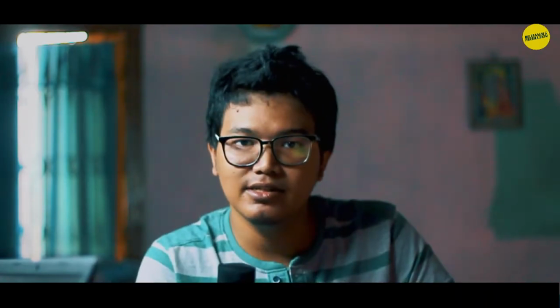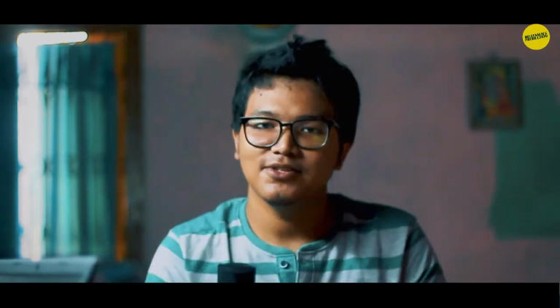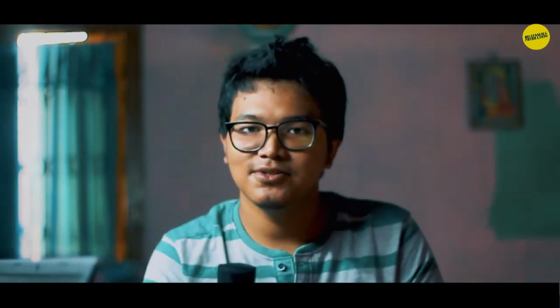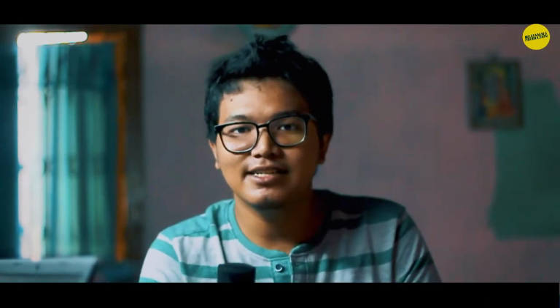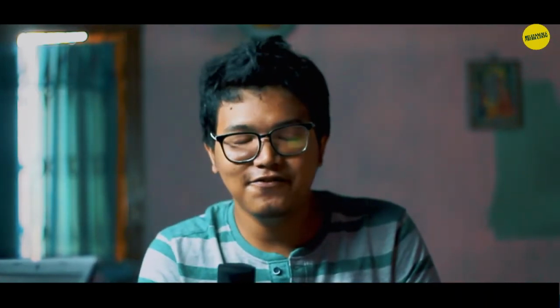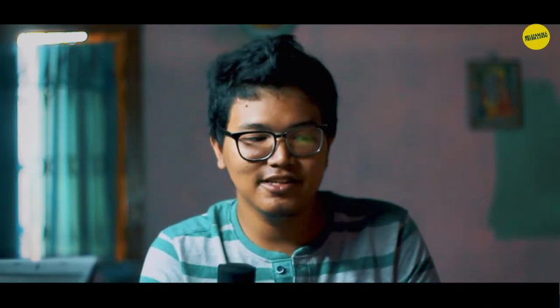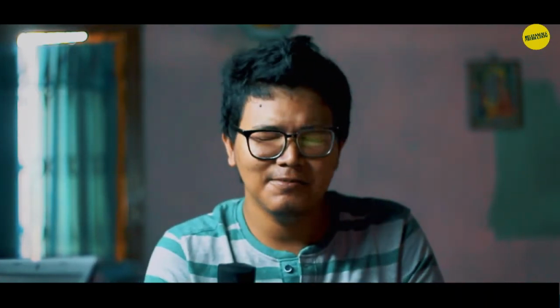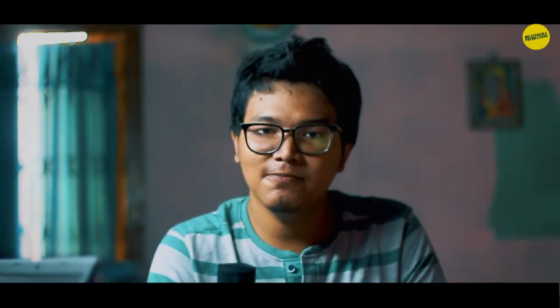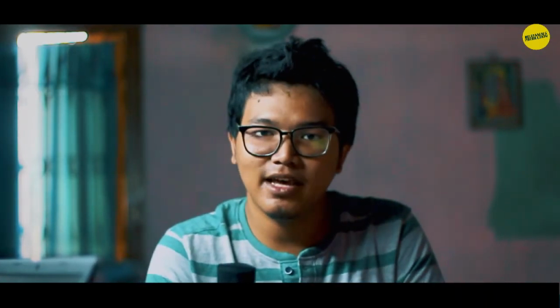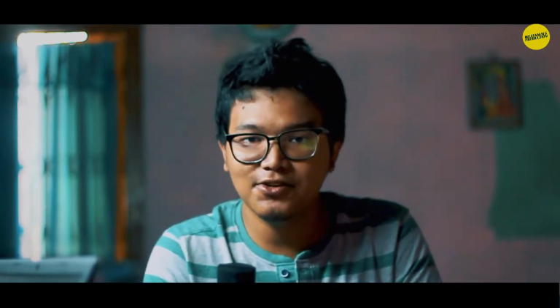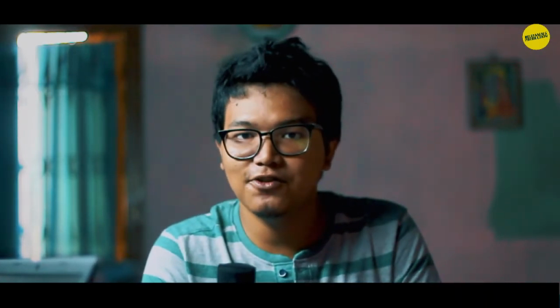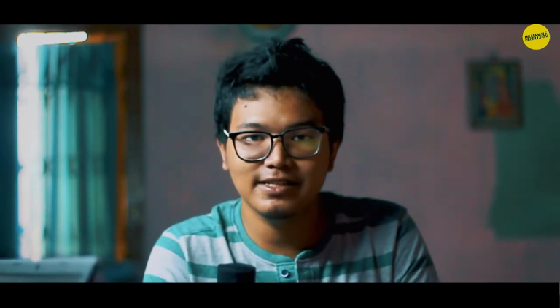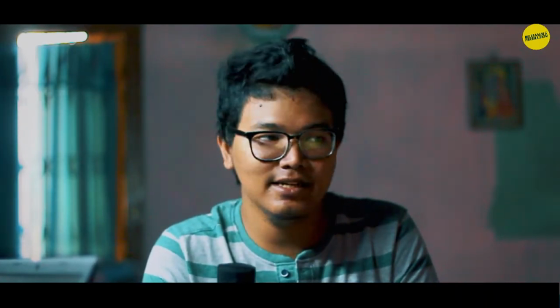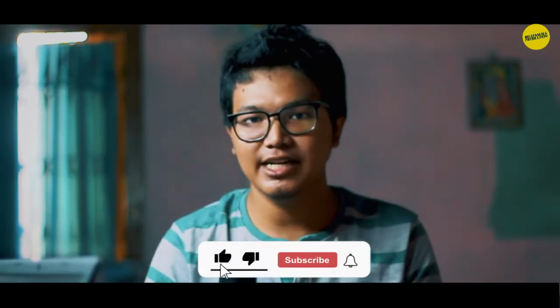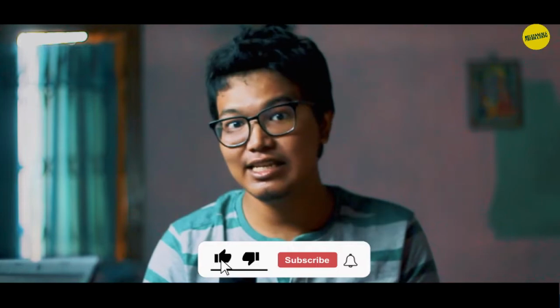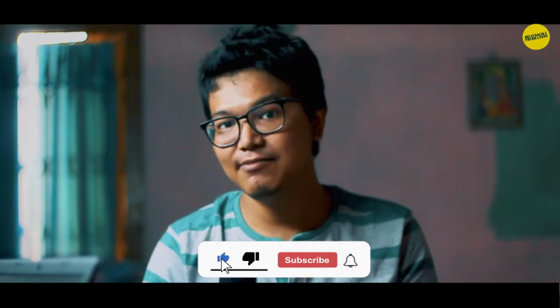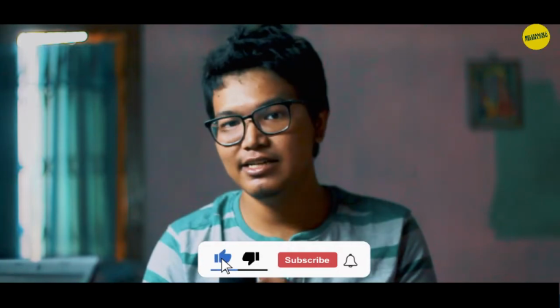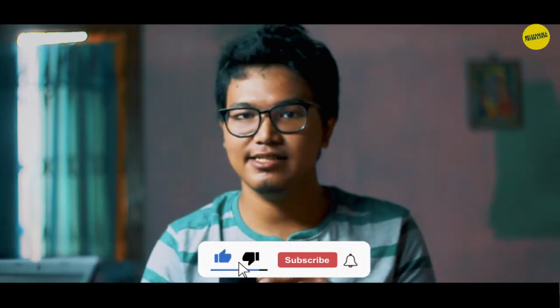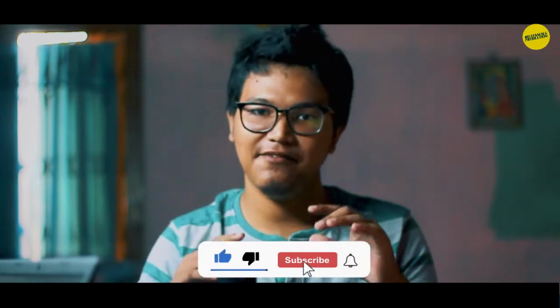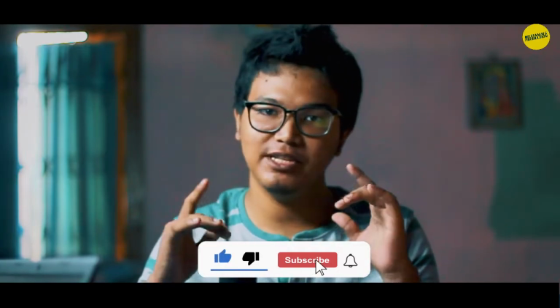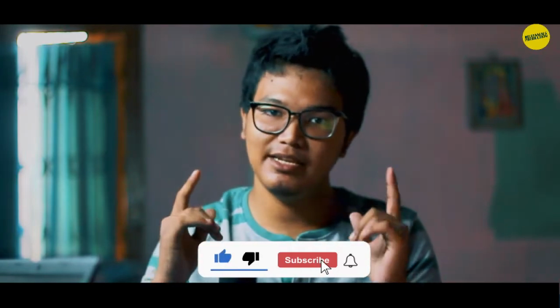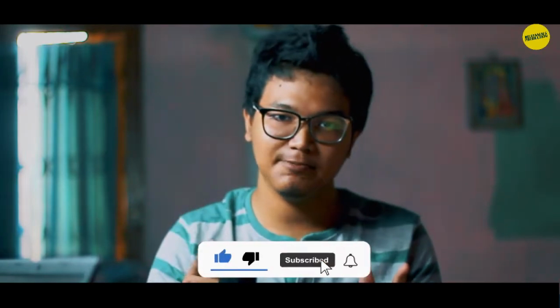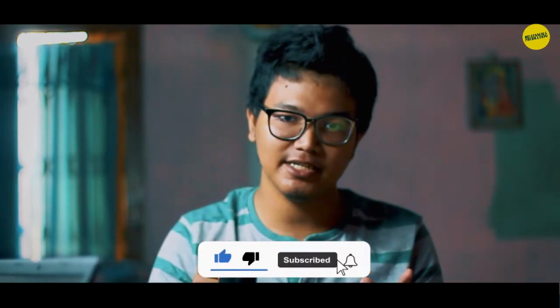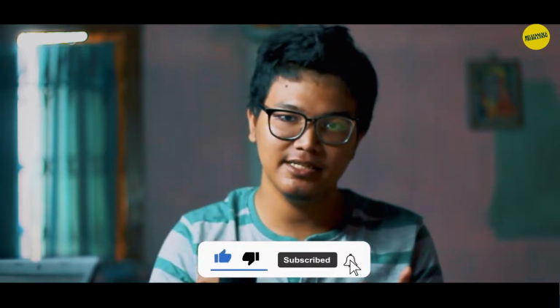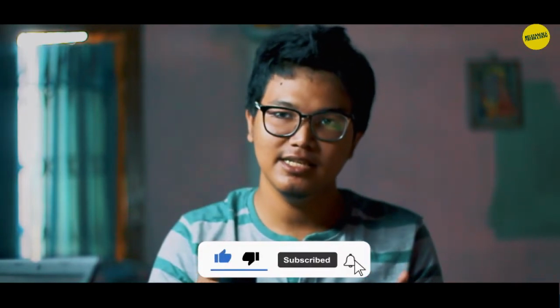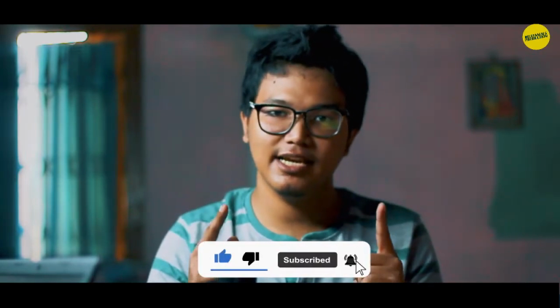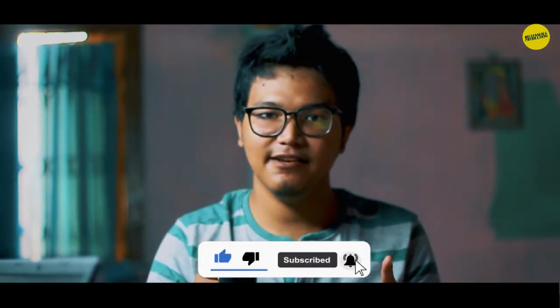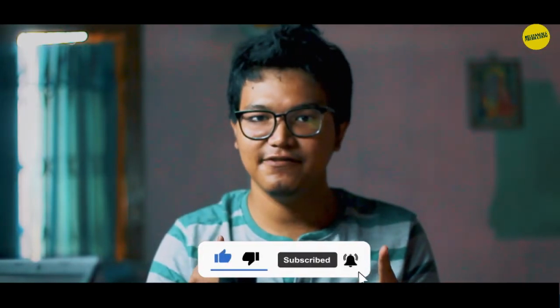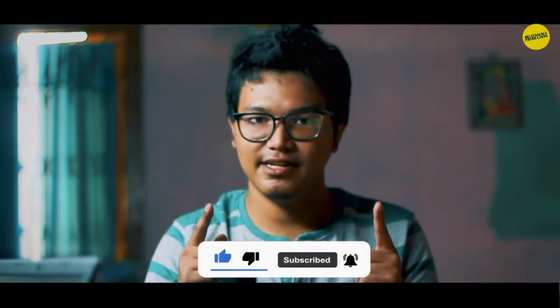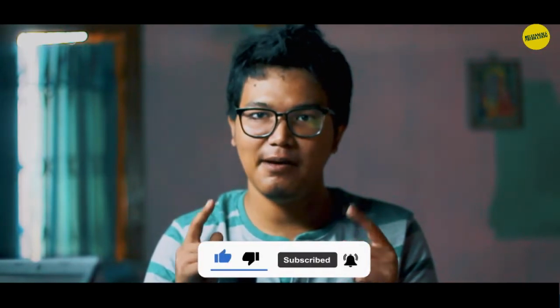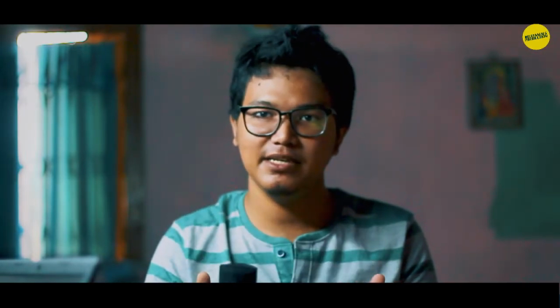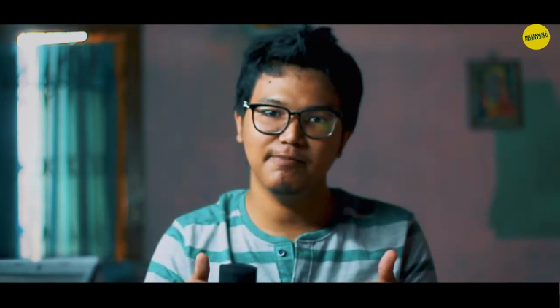So that's it for this laptop. Thank you for watching. Hit the like button and subscribe to Millennials Production. Stay safe, stay happy. Goodbye.